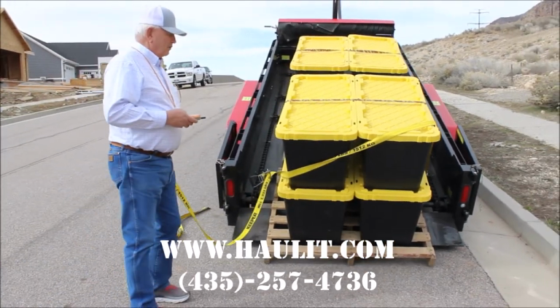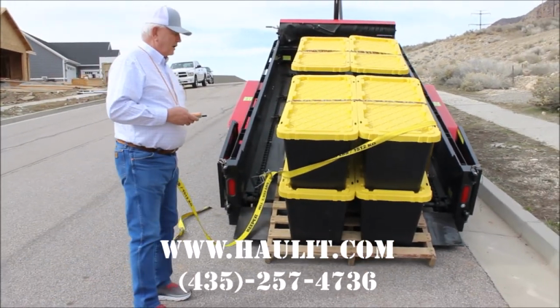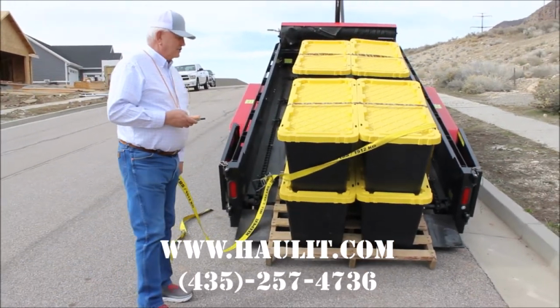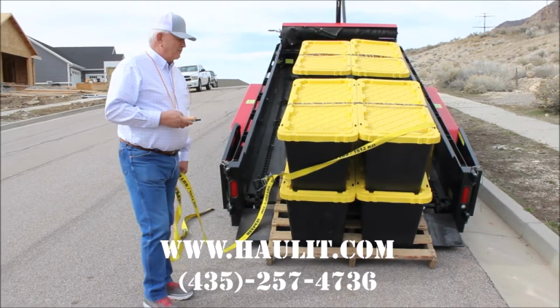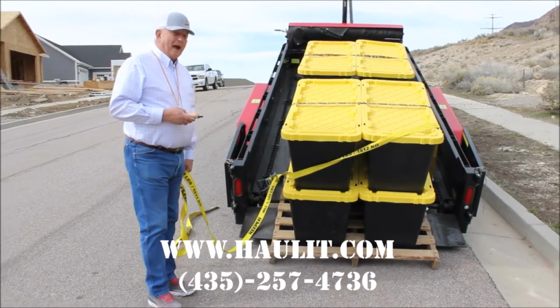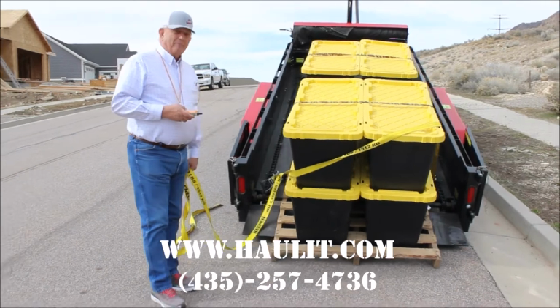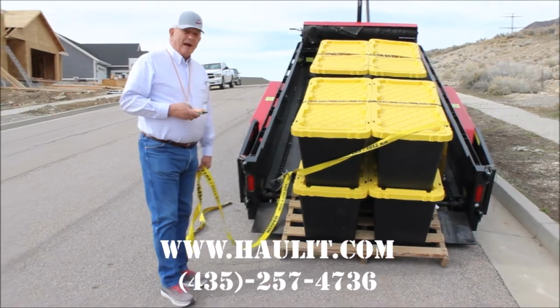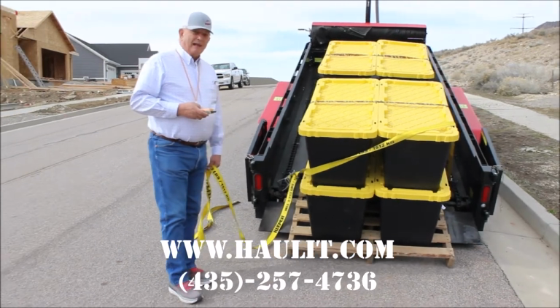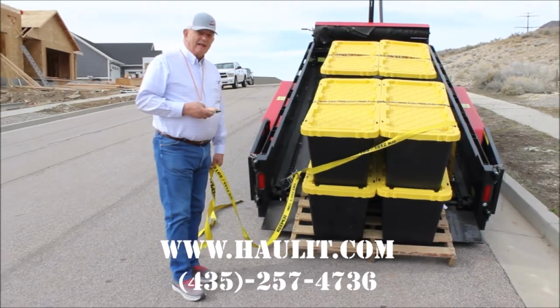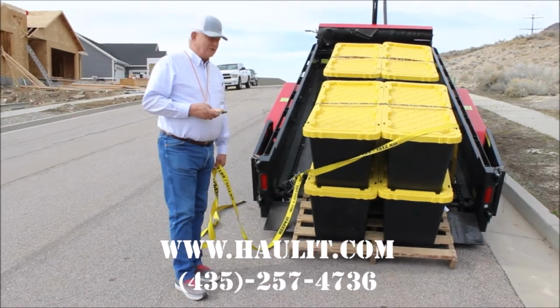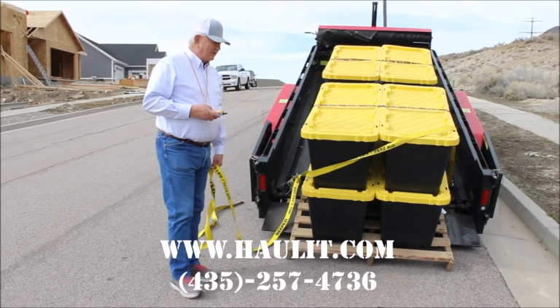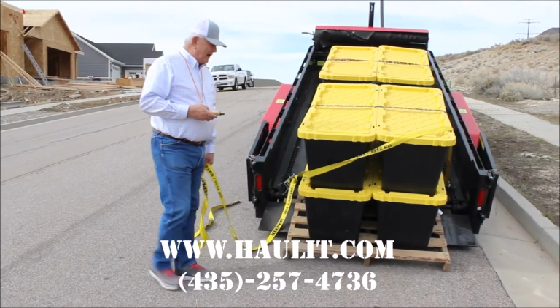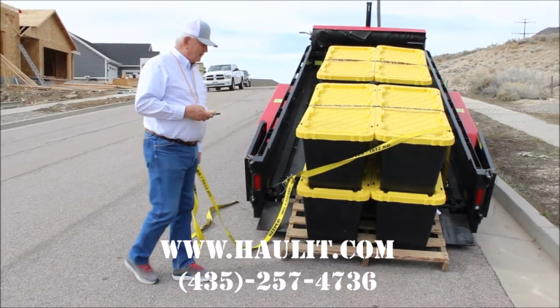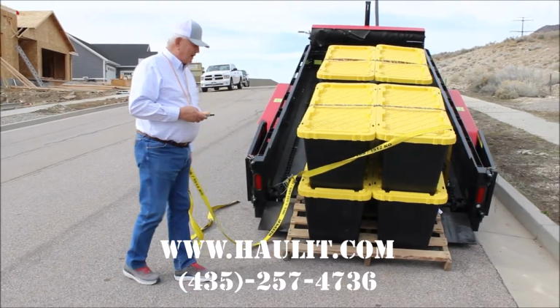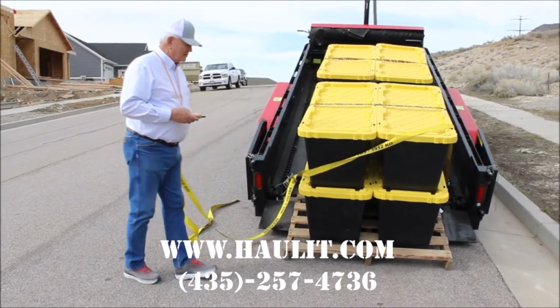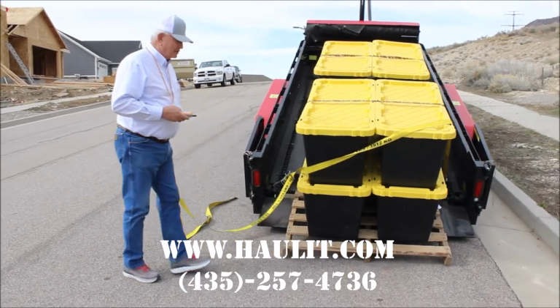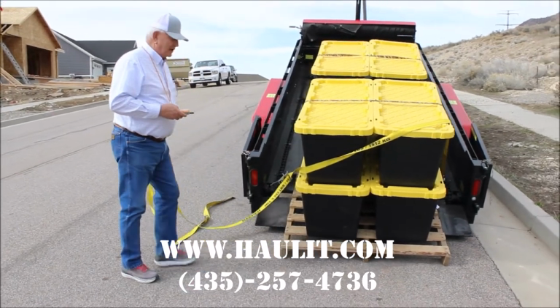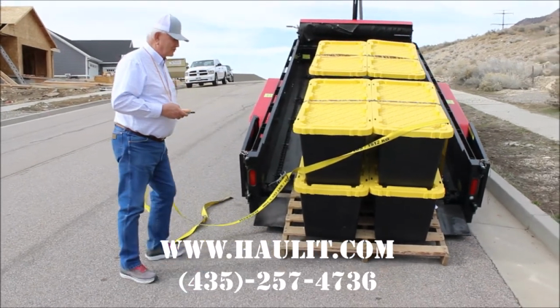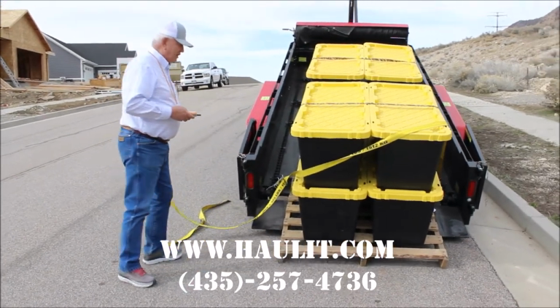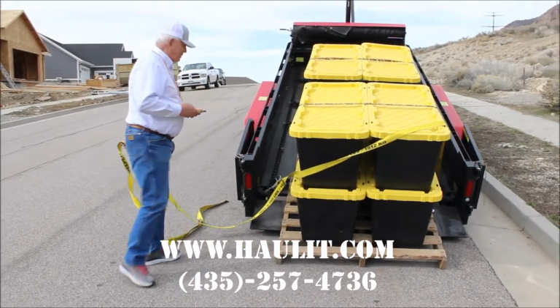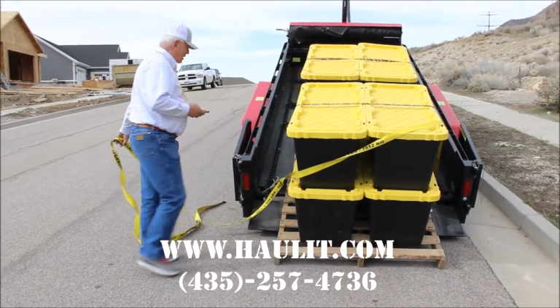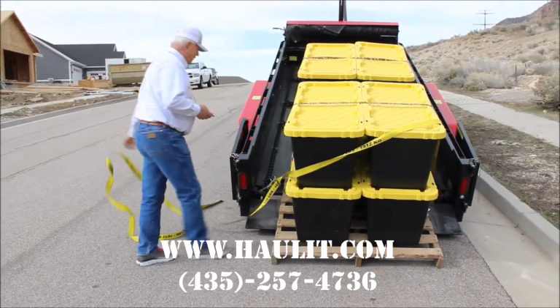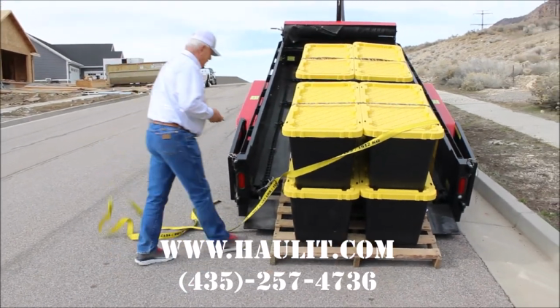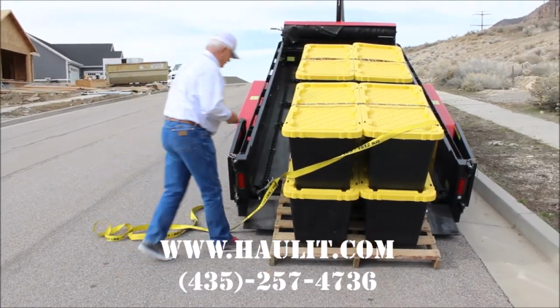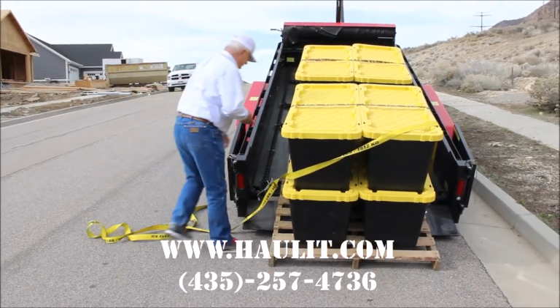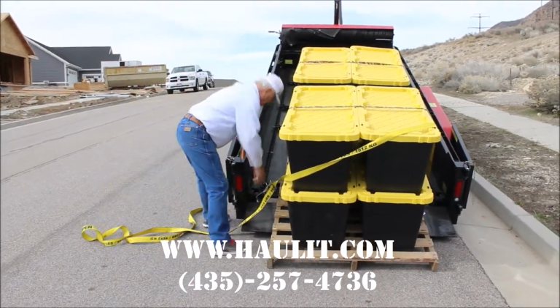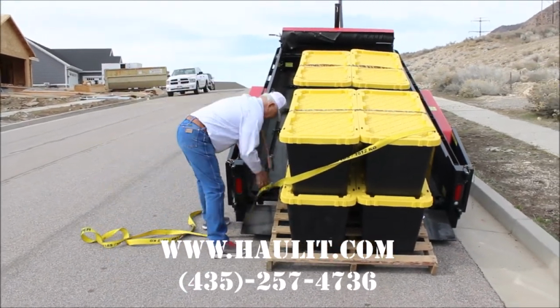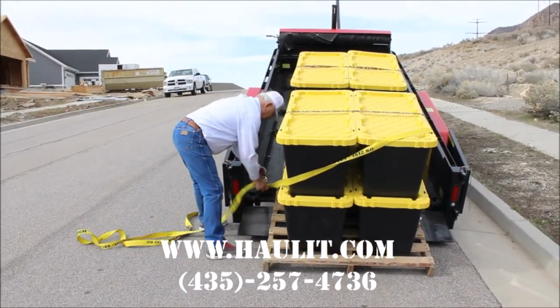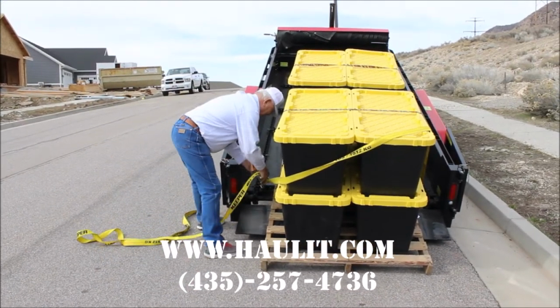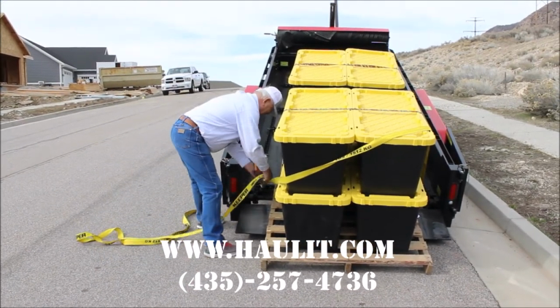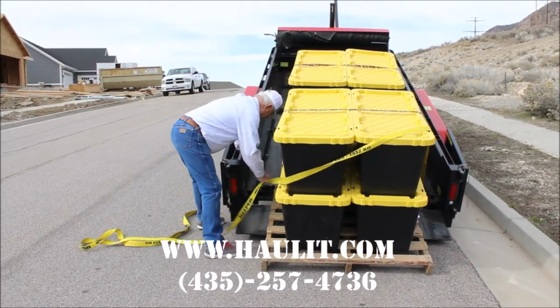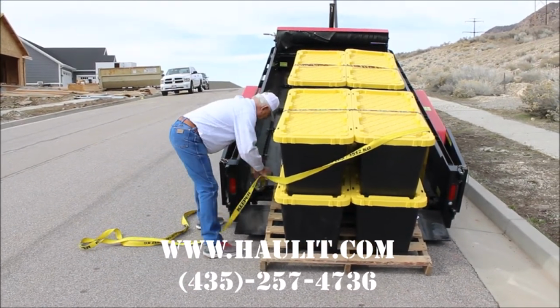Once your back pallet hits the ground, then you can take your strap off. I'll see you next time. Bye.